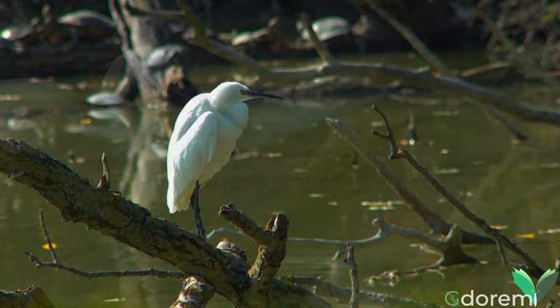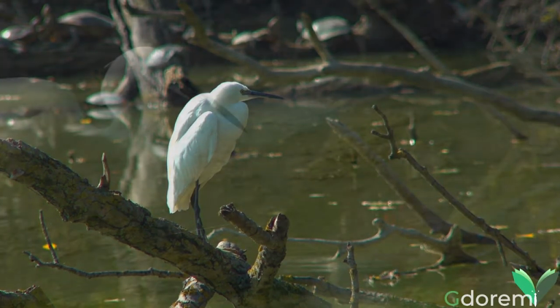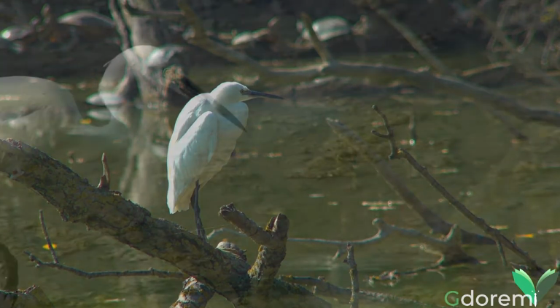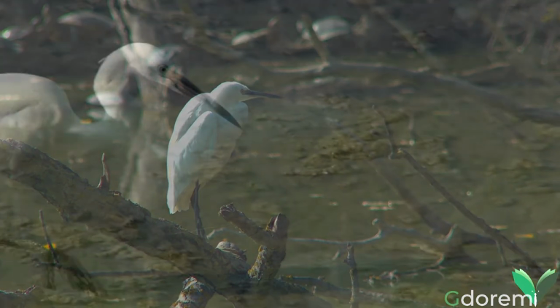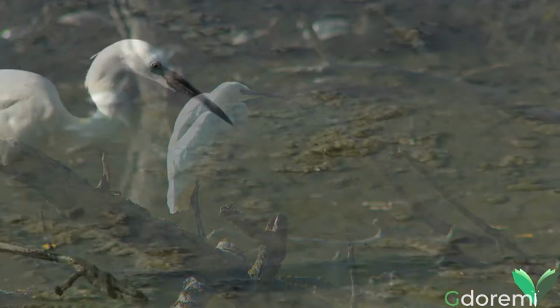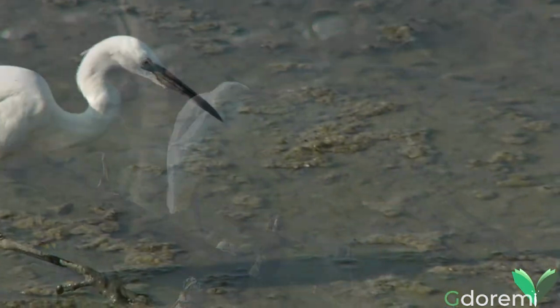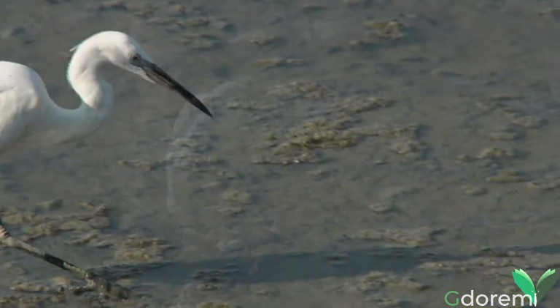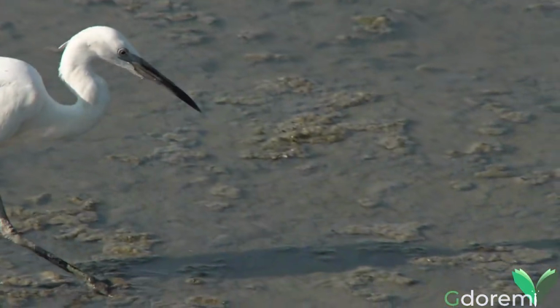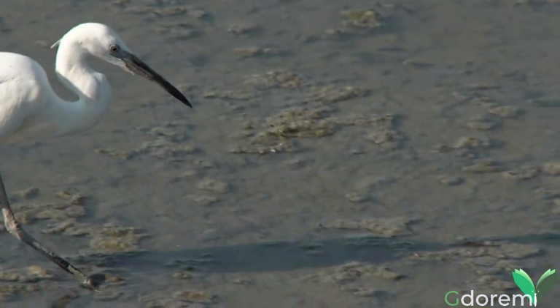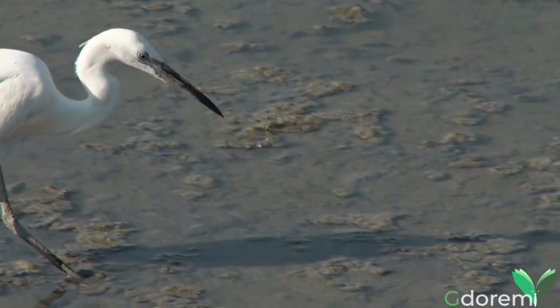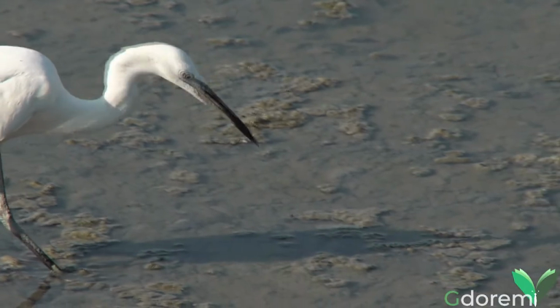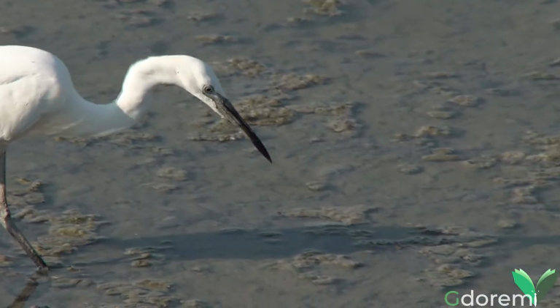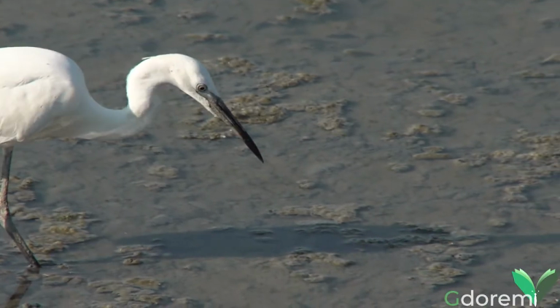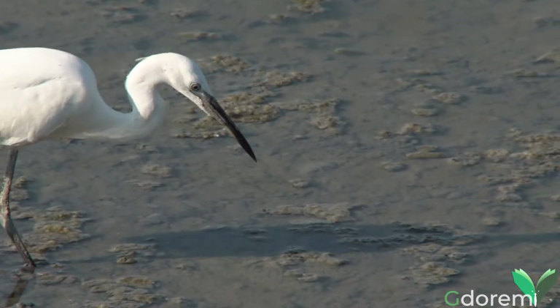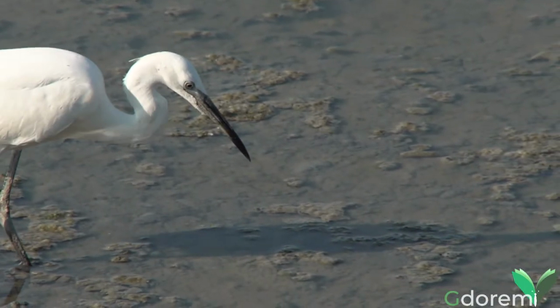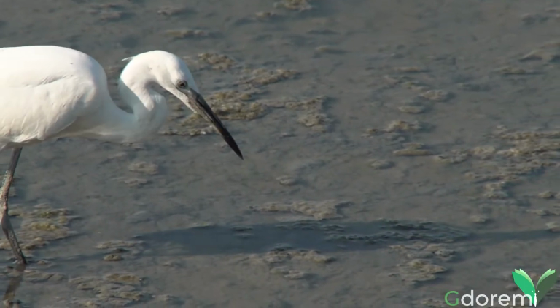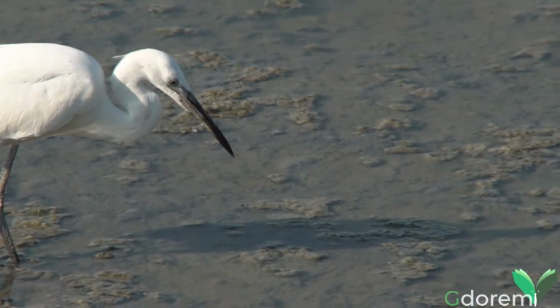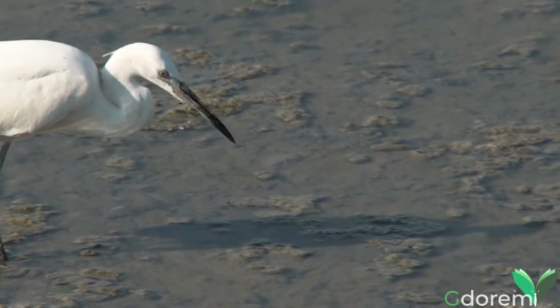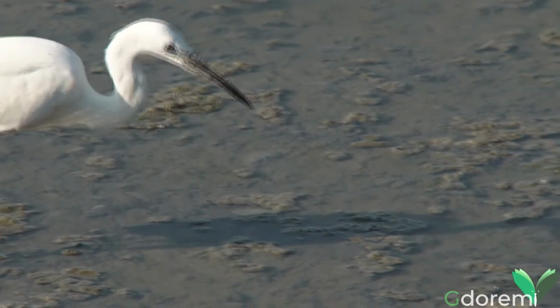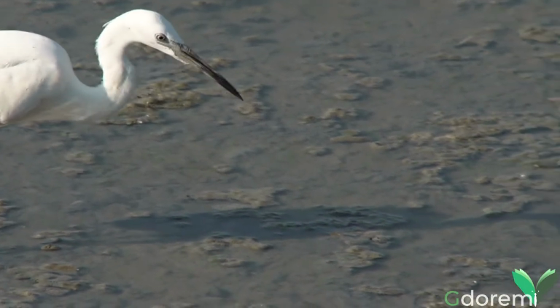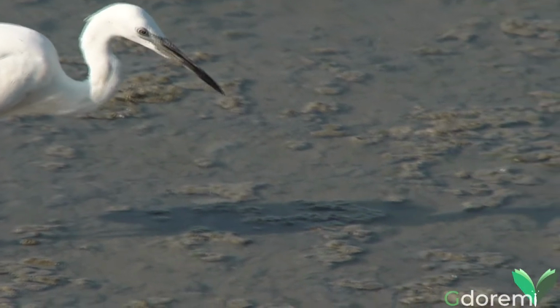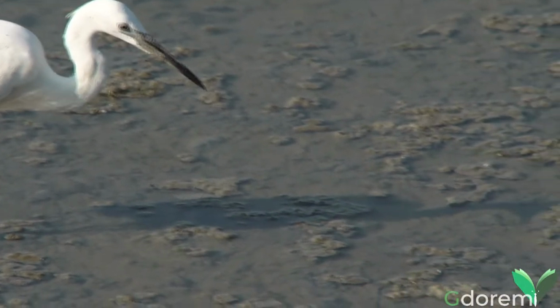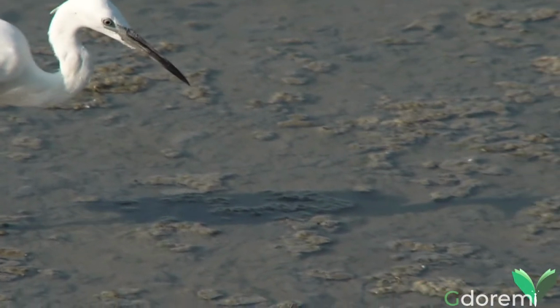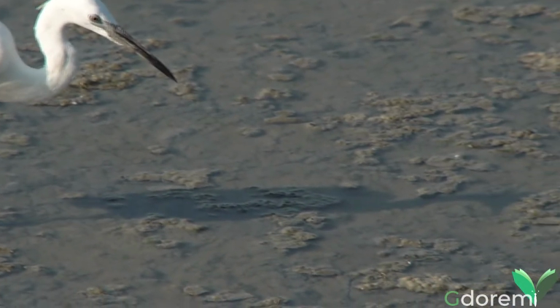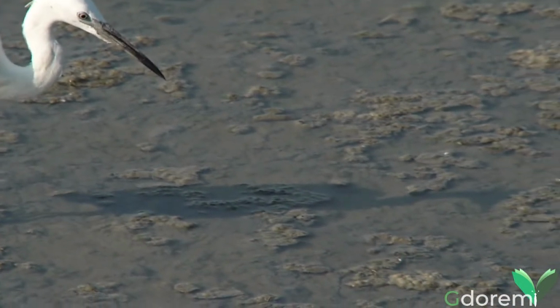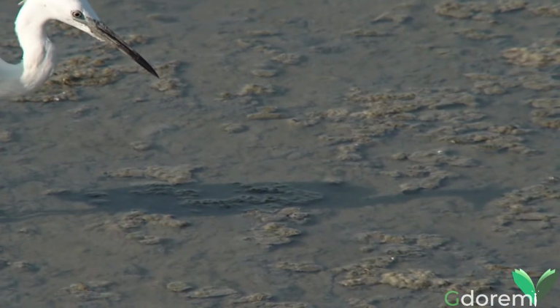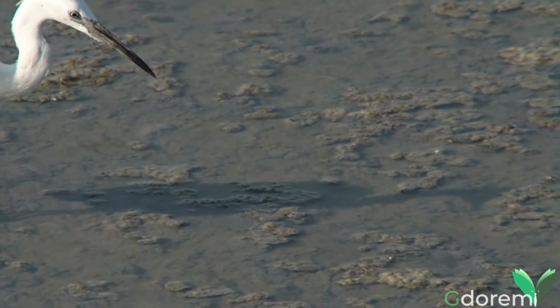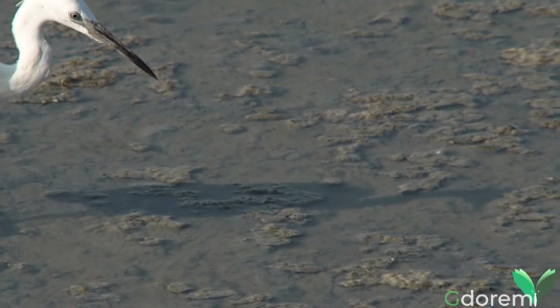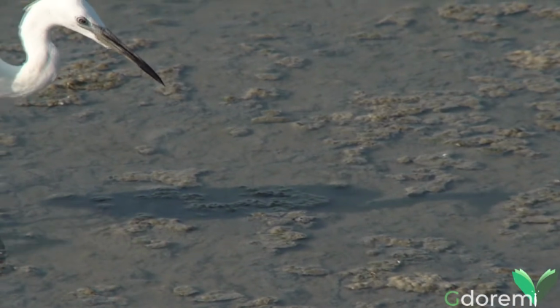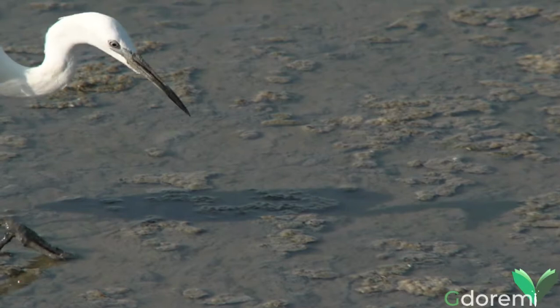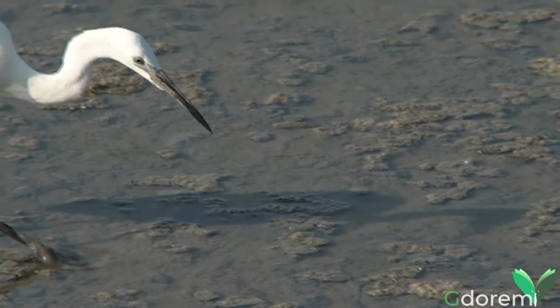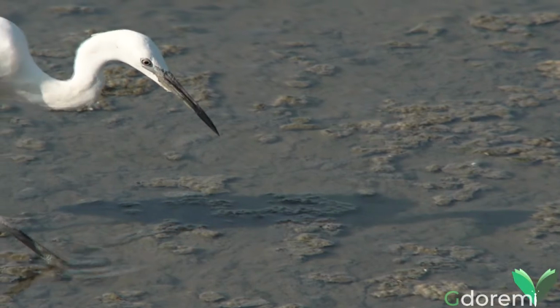La Garzetta, il cui nome scientifico è Egretta garzetta, è un uccello della famiglia degli Ardeidi.